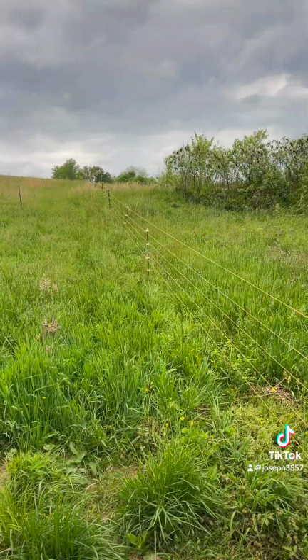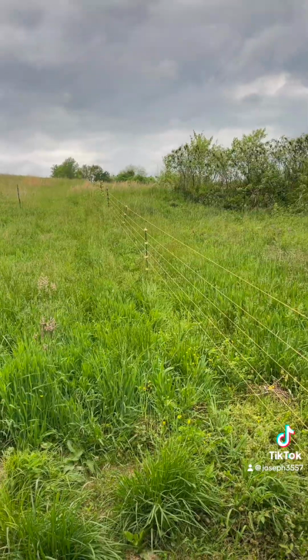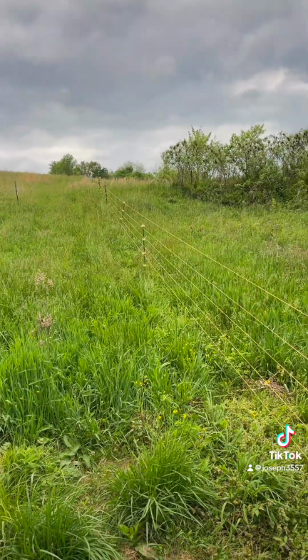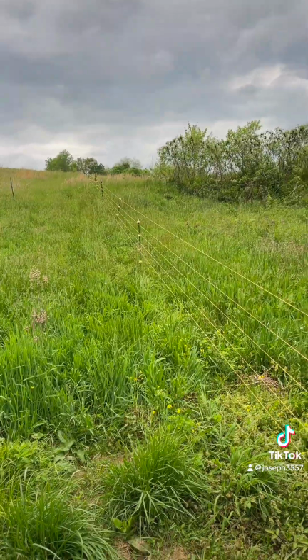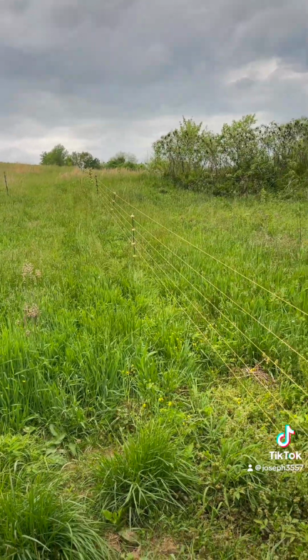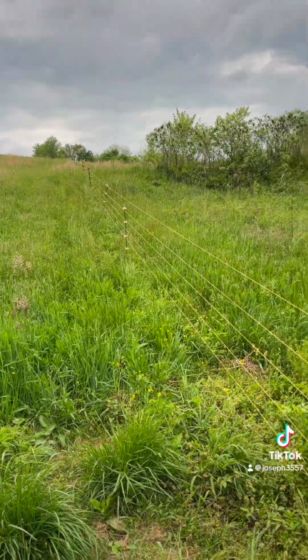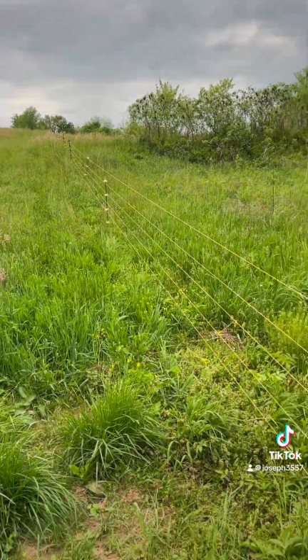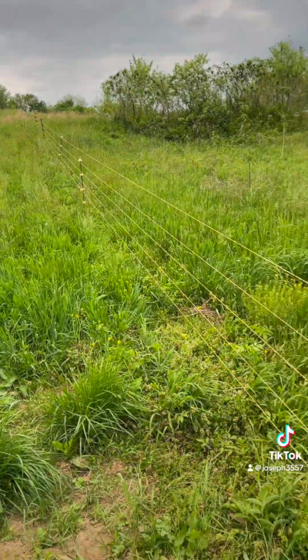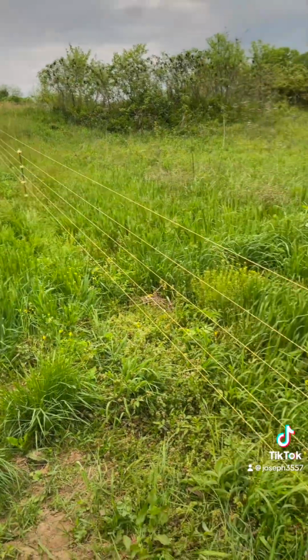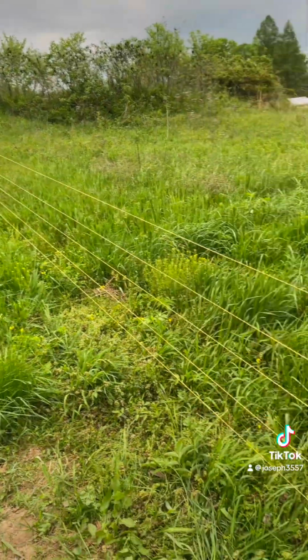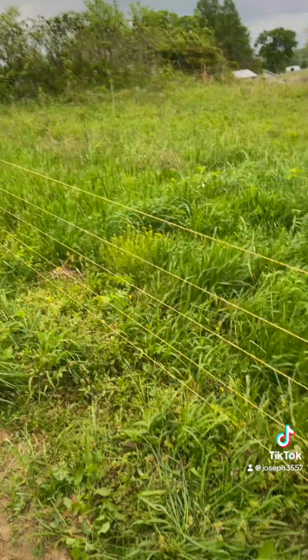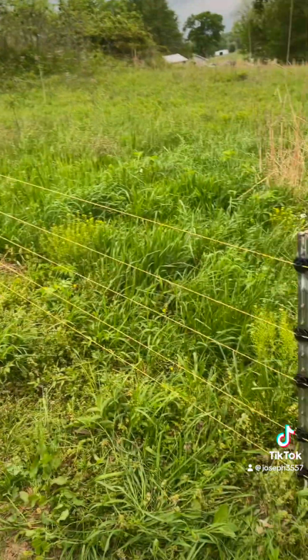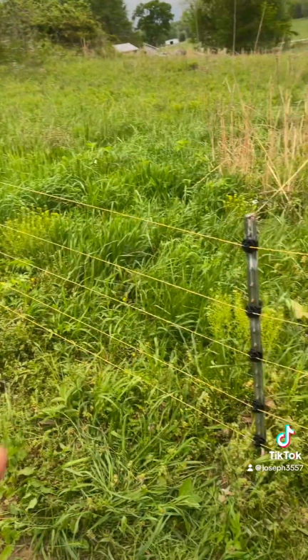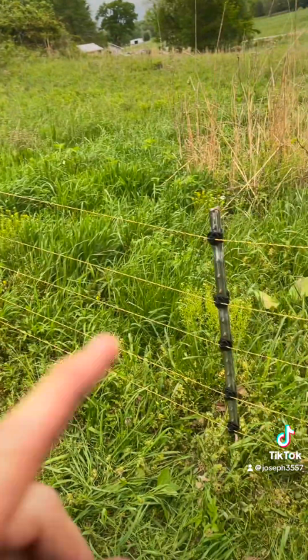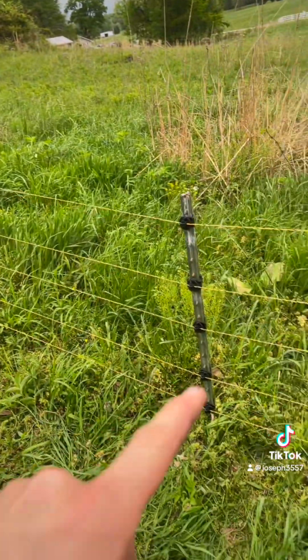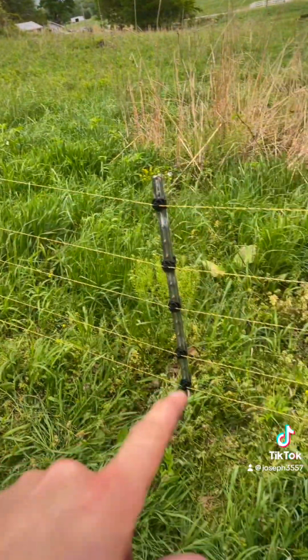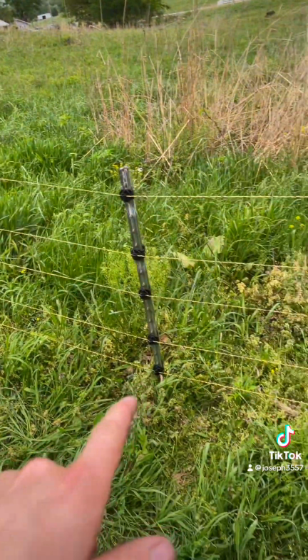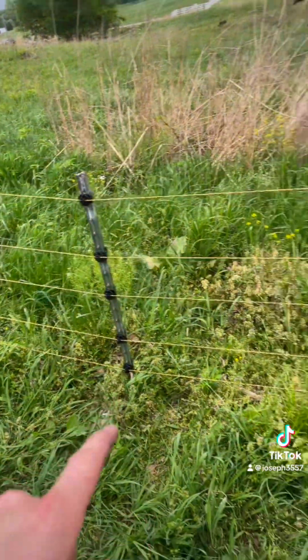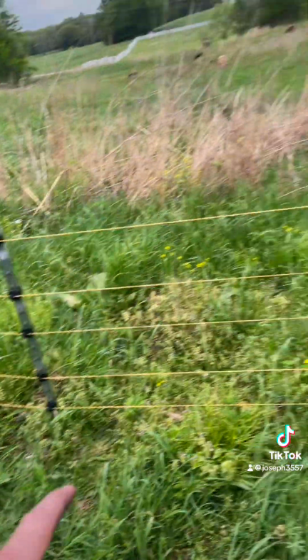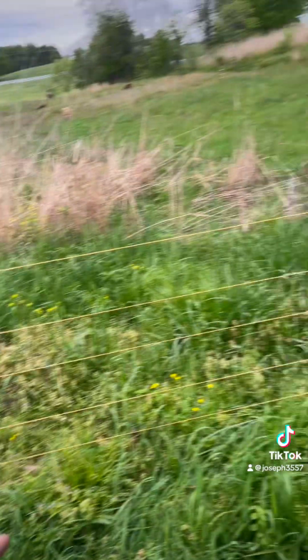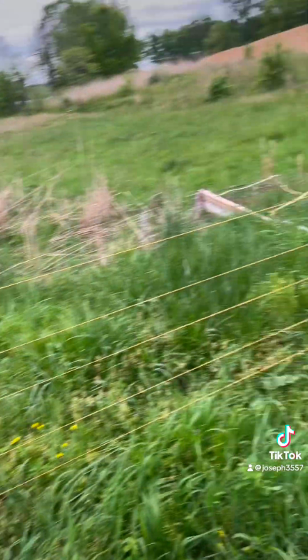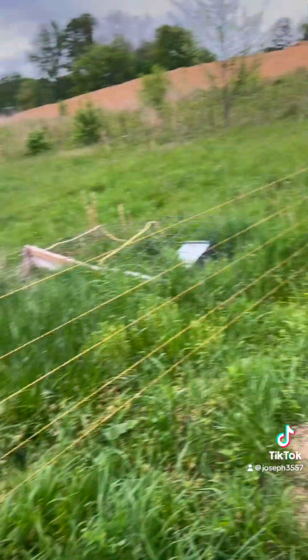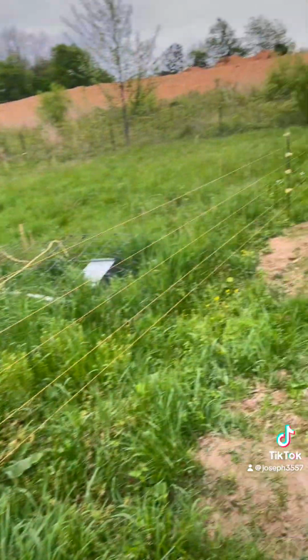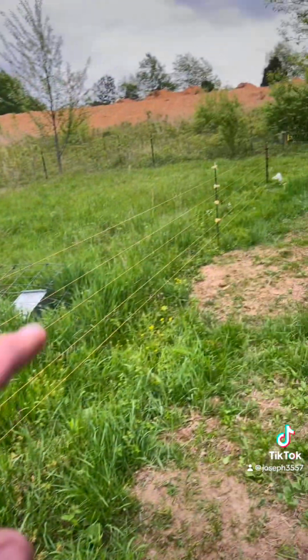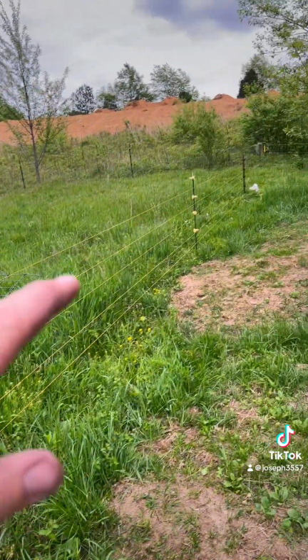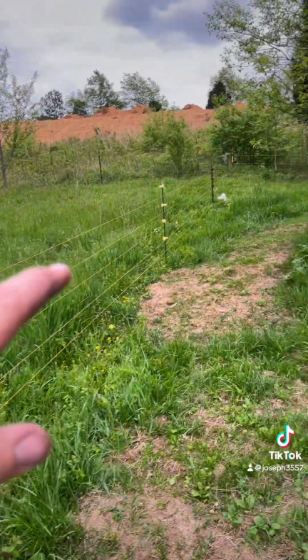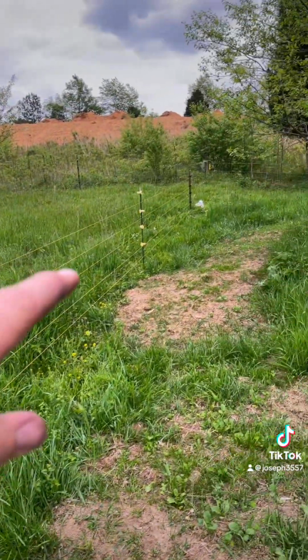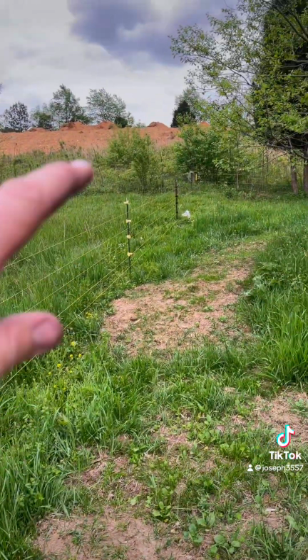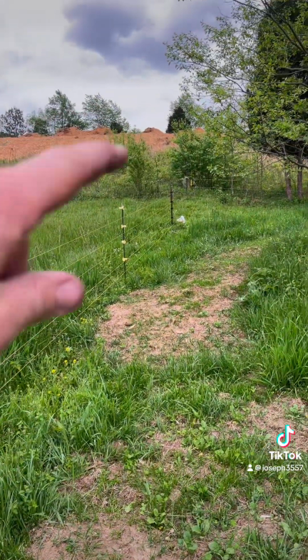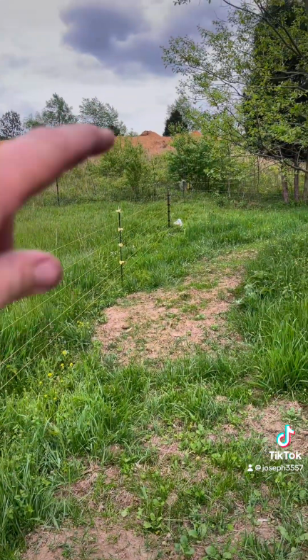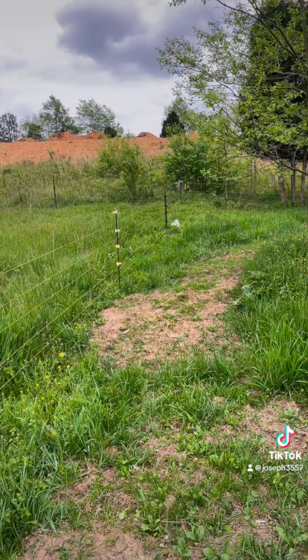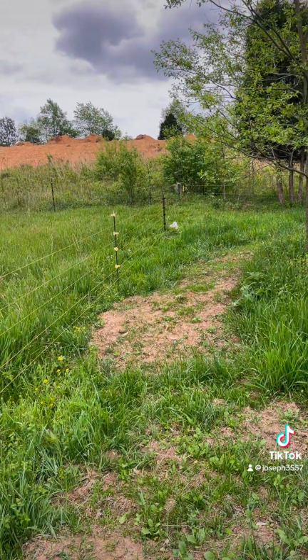I got the five strands of wire up, I redid my t-posts. Those two right there, I'm going to add a gate.